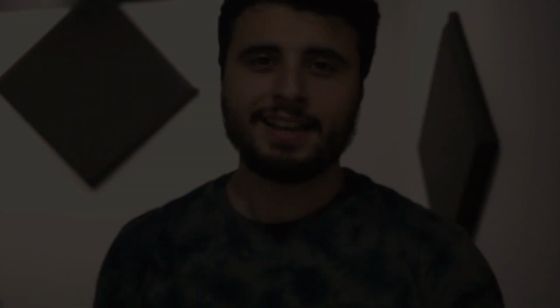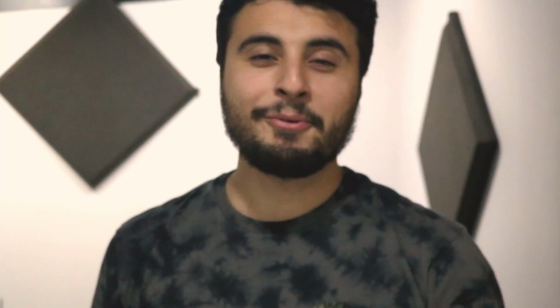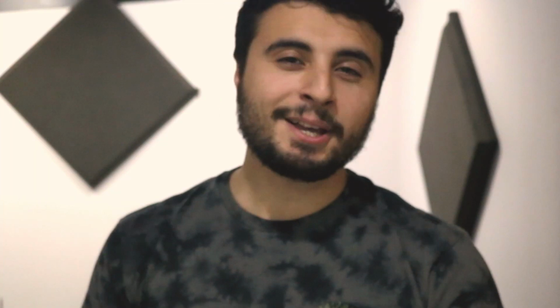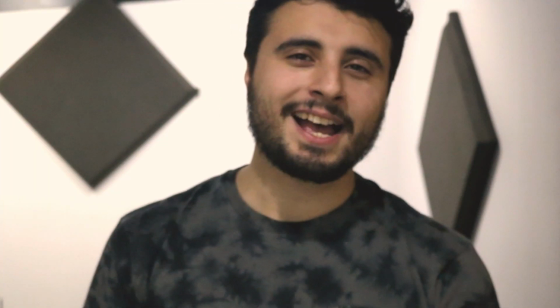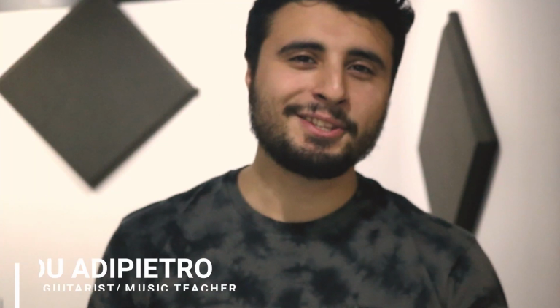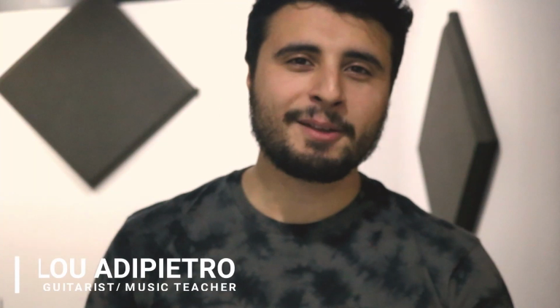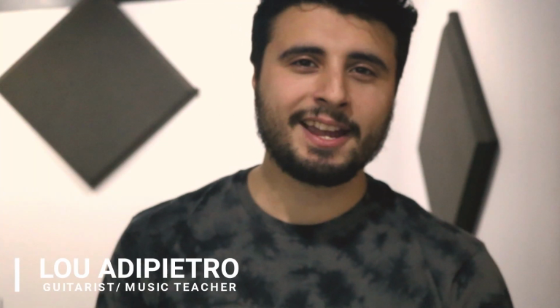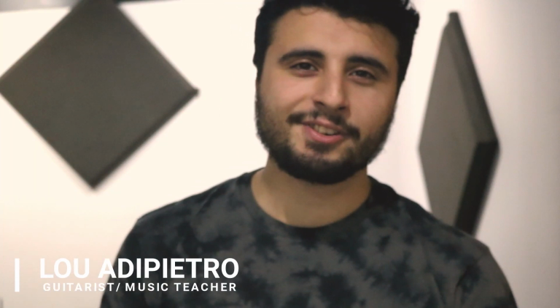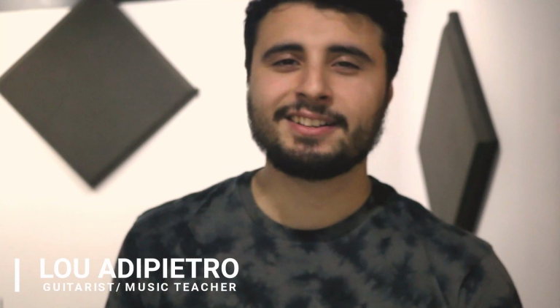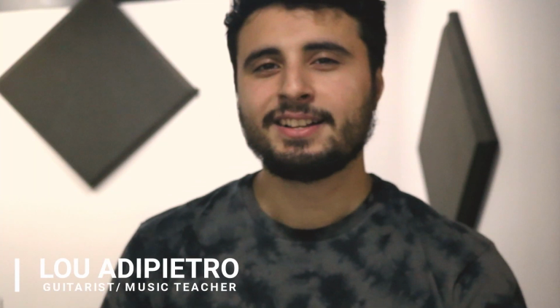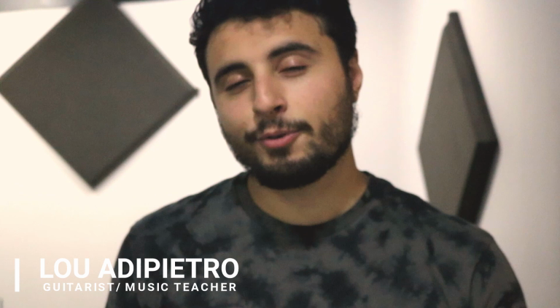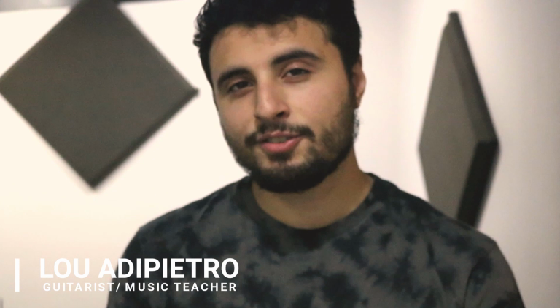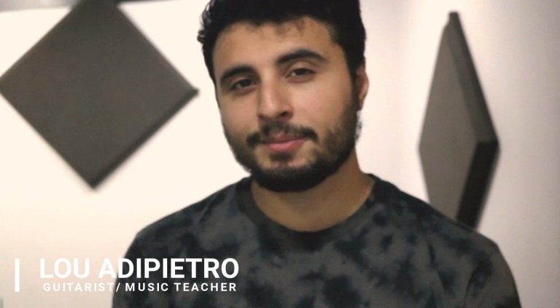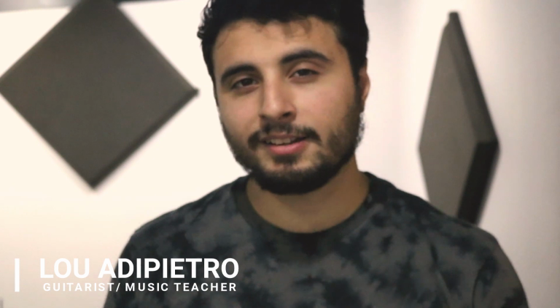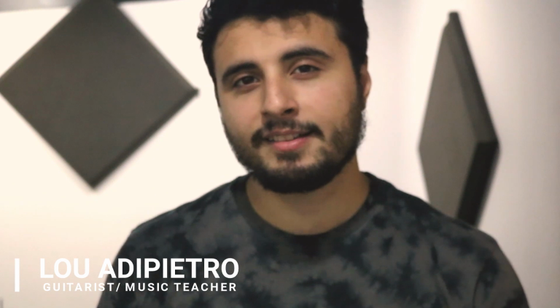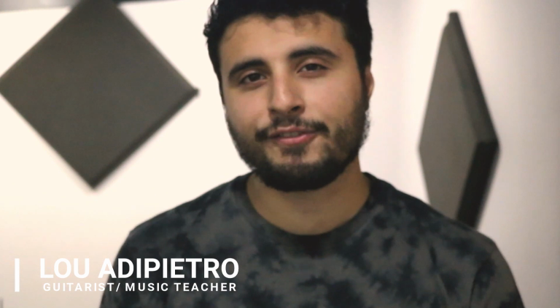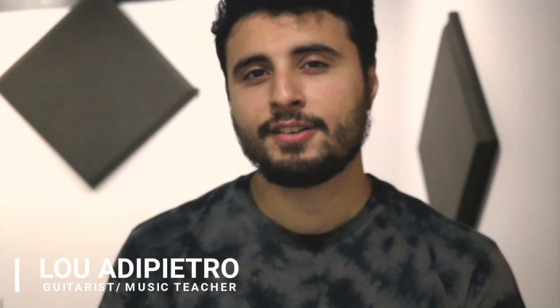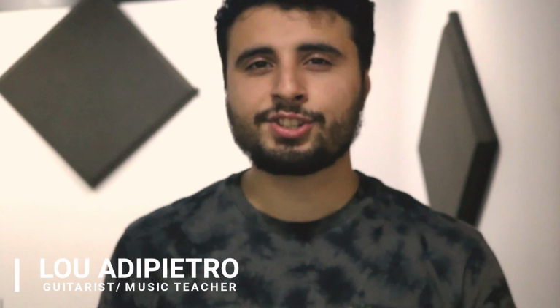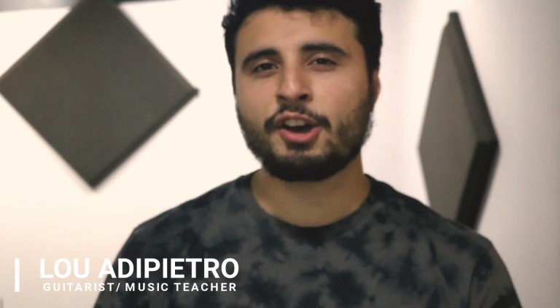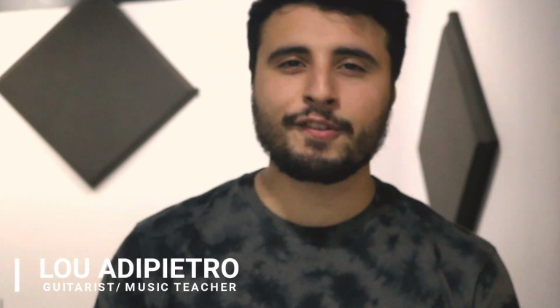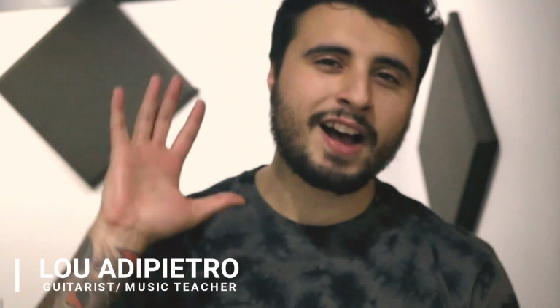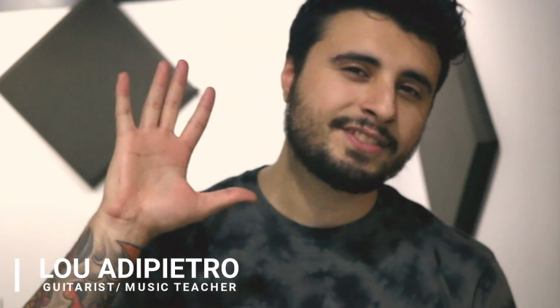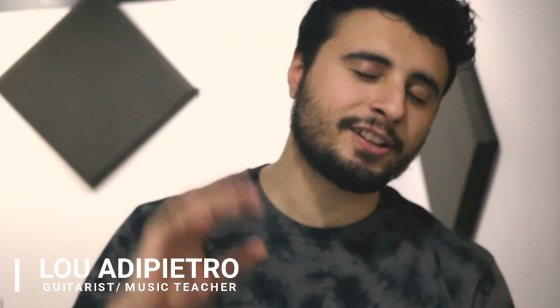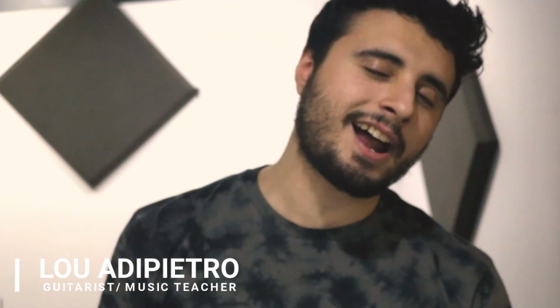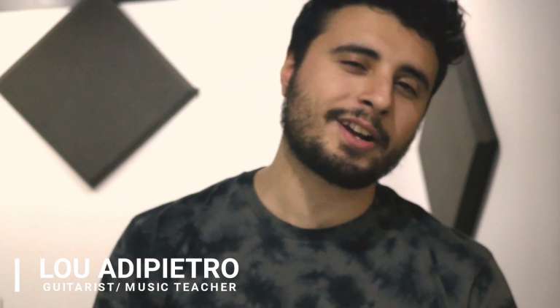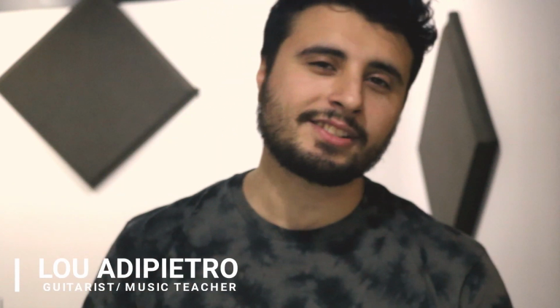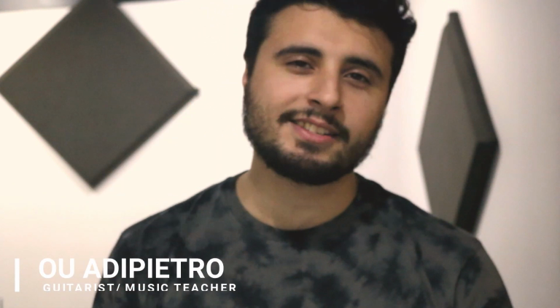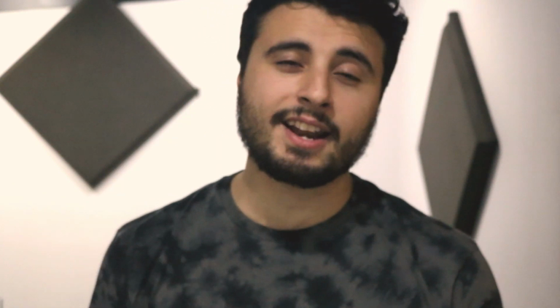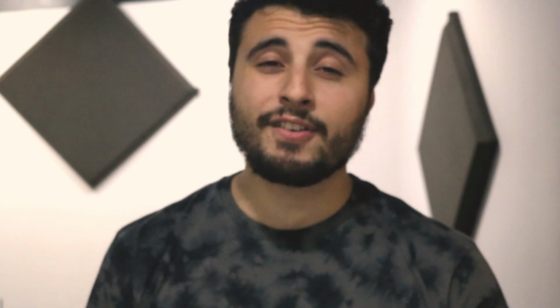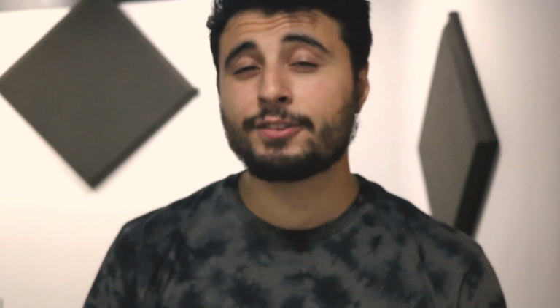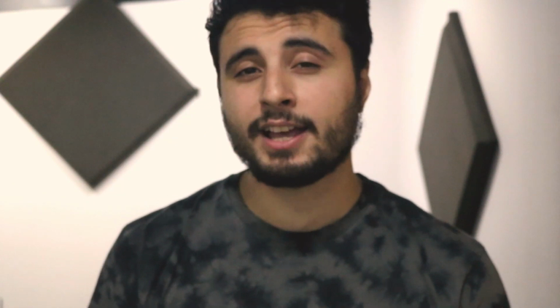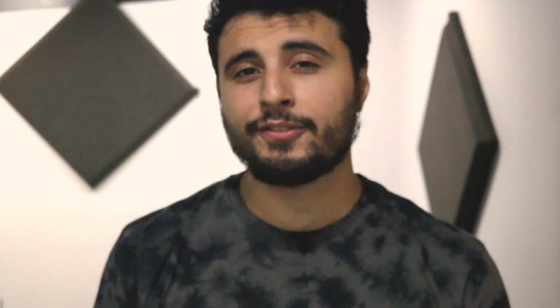Hey what's up guys, Luada Pietra here. Today we're going to do something a little different. We're just going to go over 5 different legato exercises that I find really helpful.